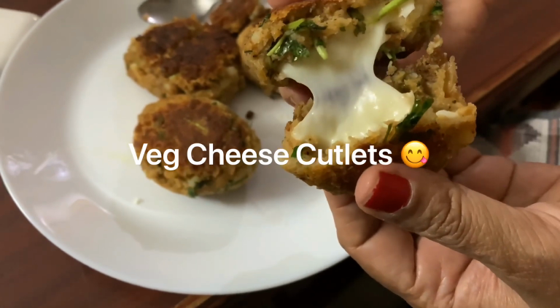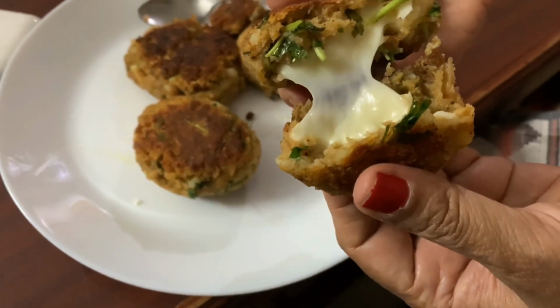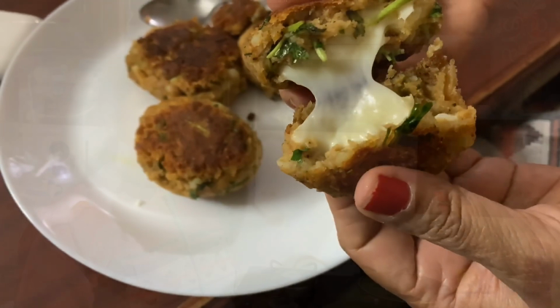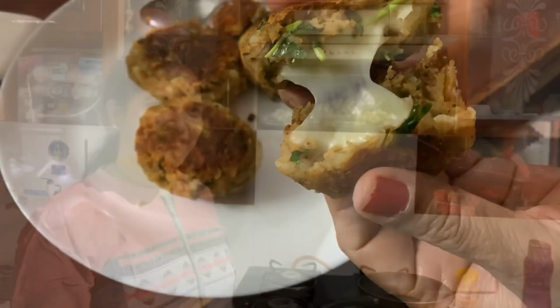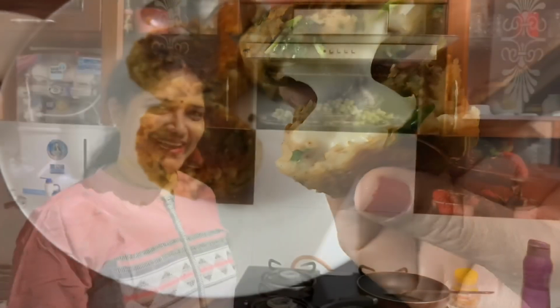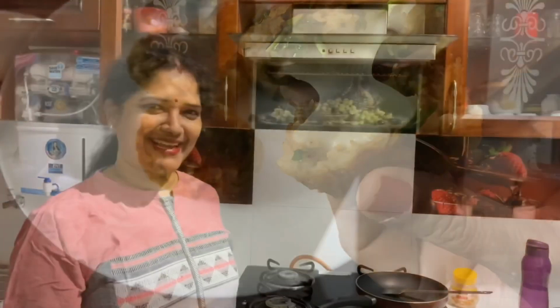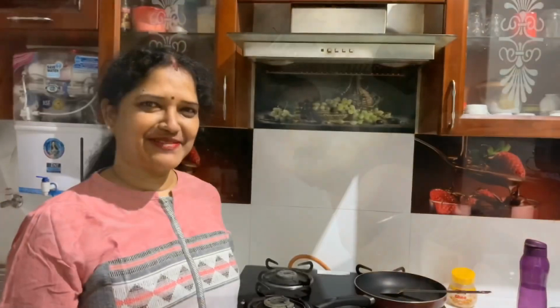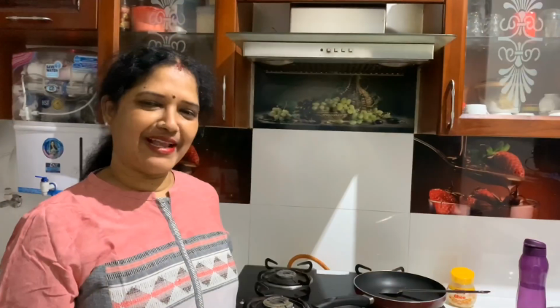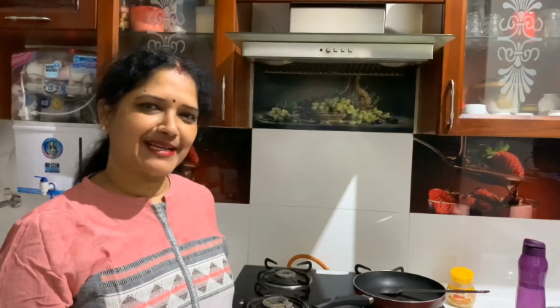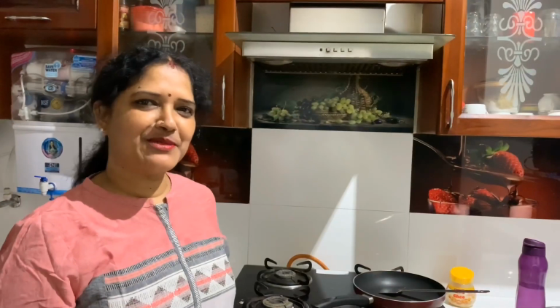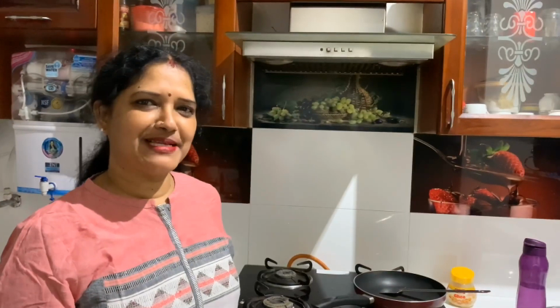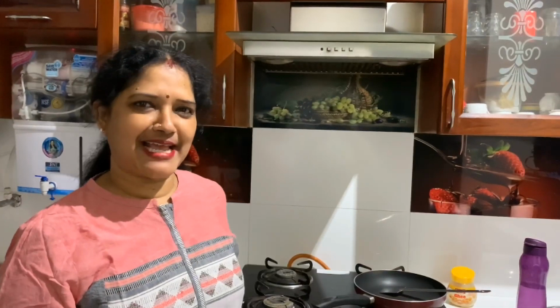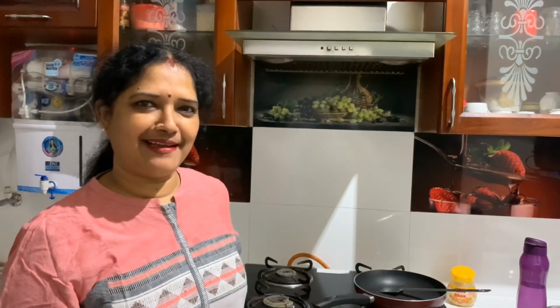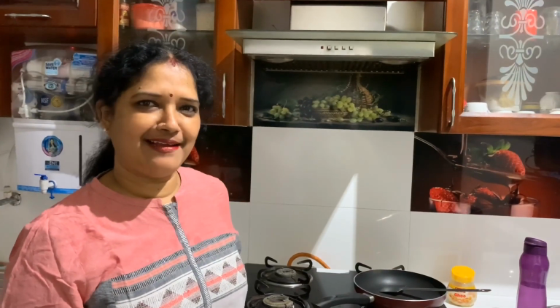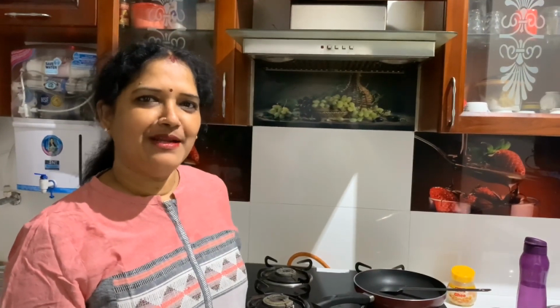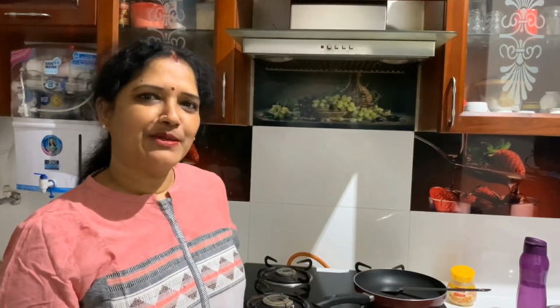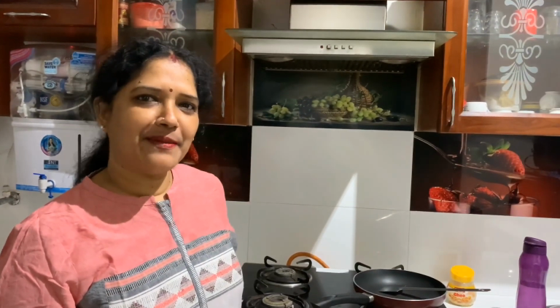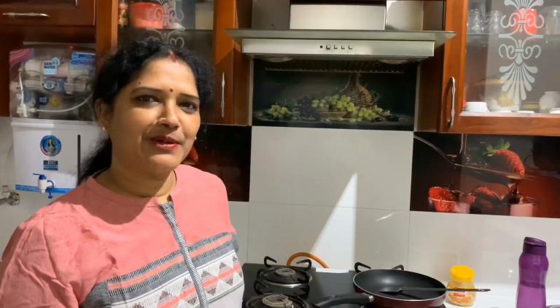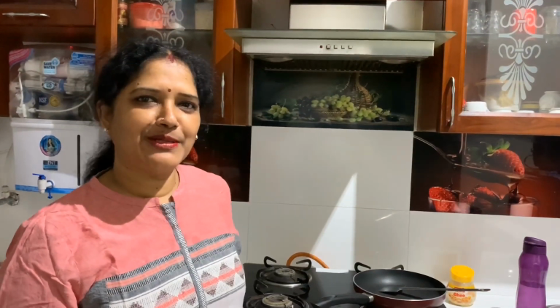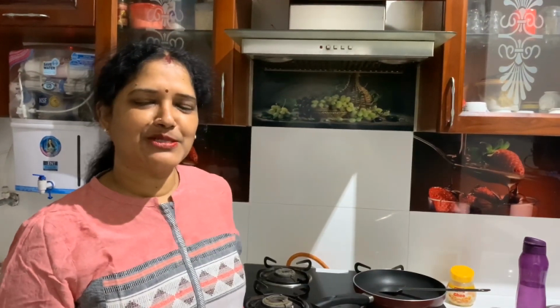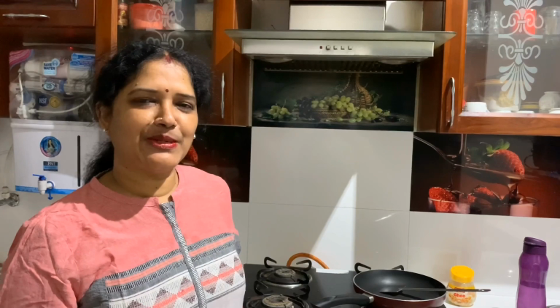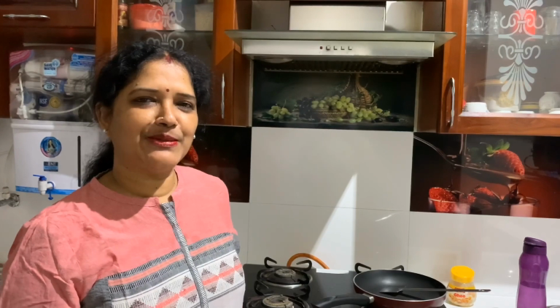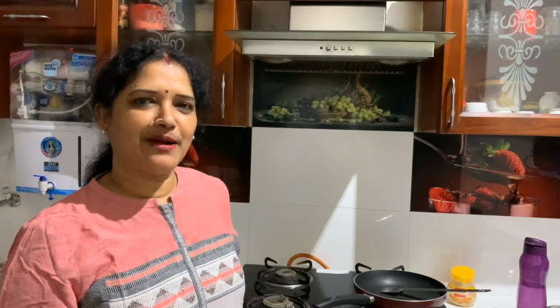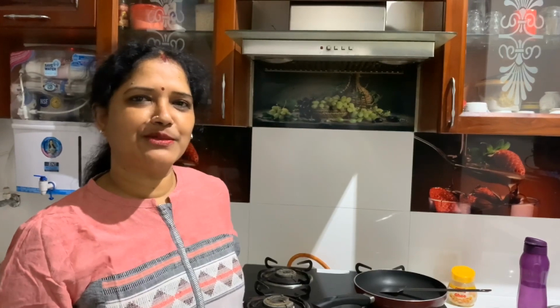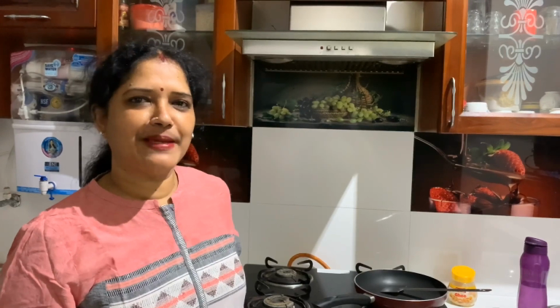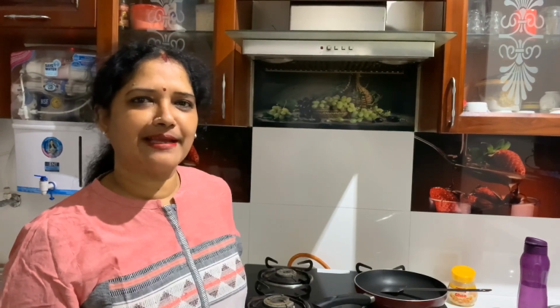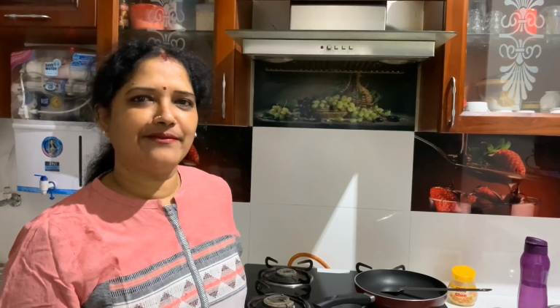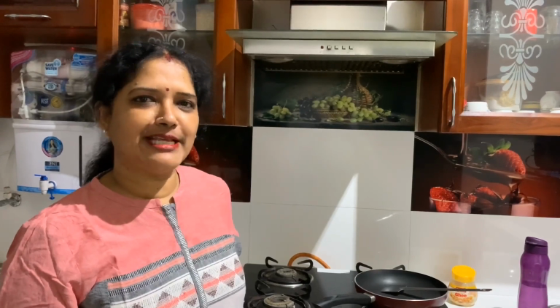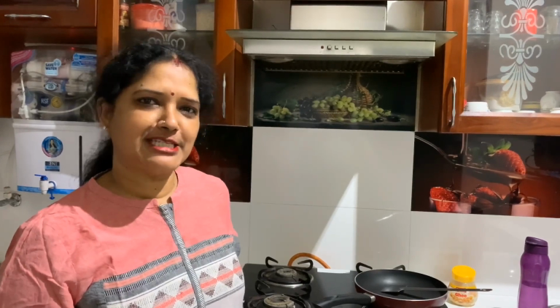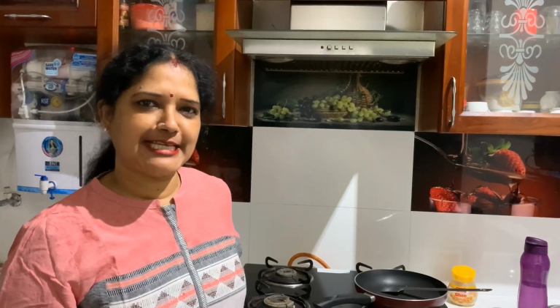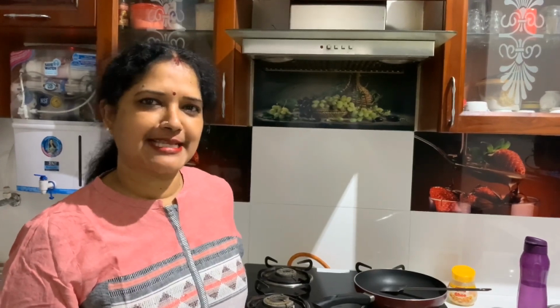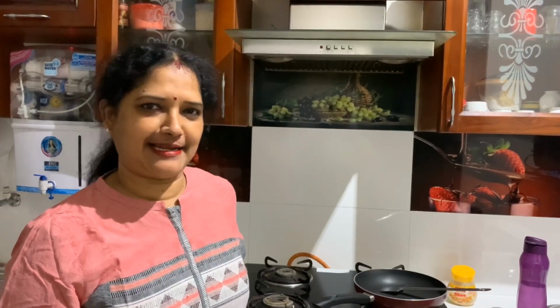Hi friends, welcome to my channel. Today I am going to show you how to make veg cheese cutlet.